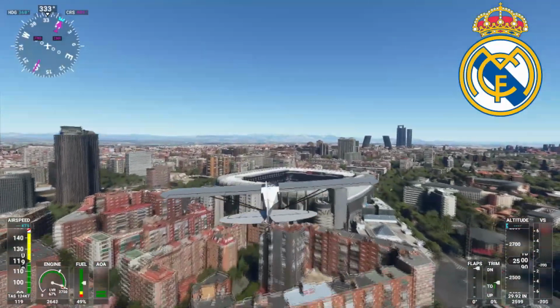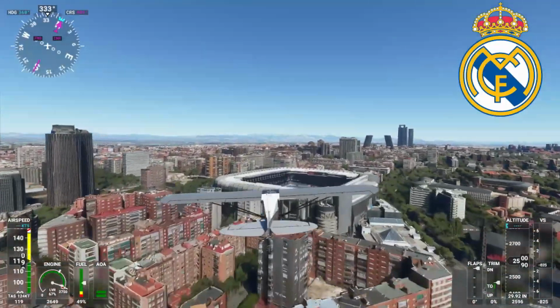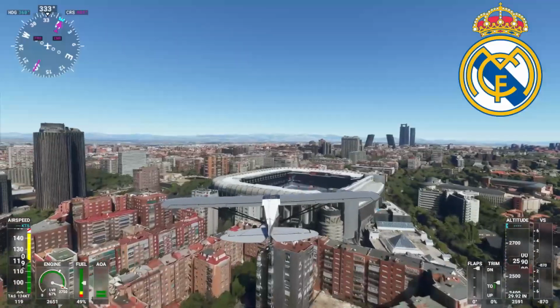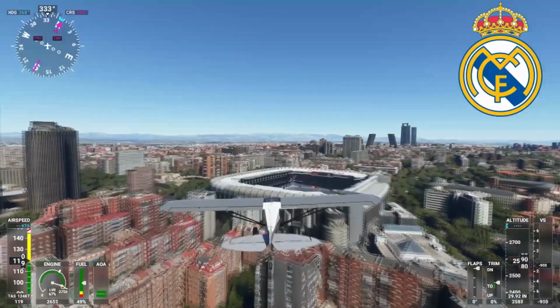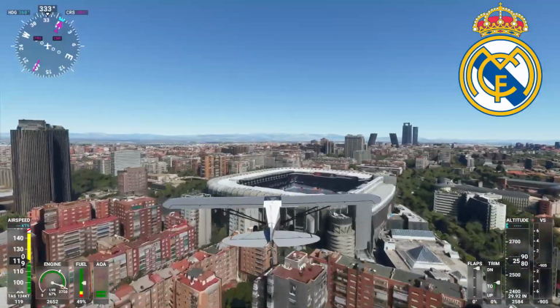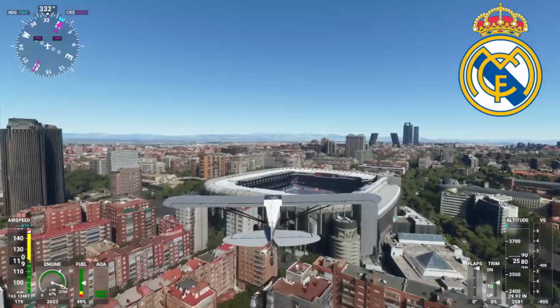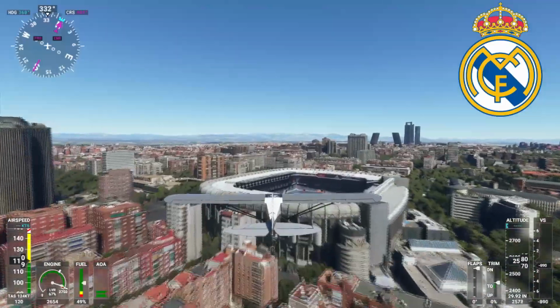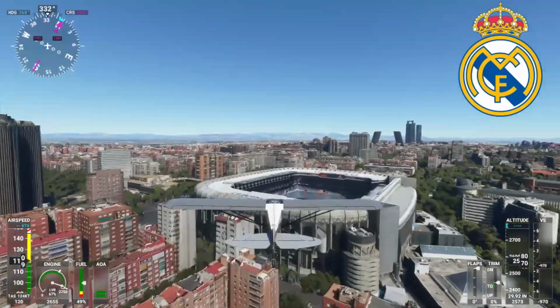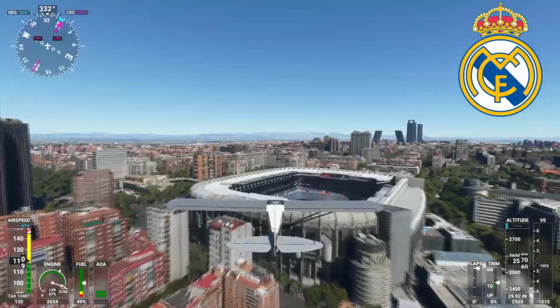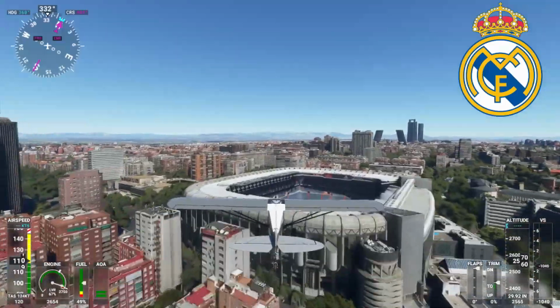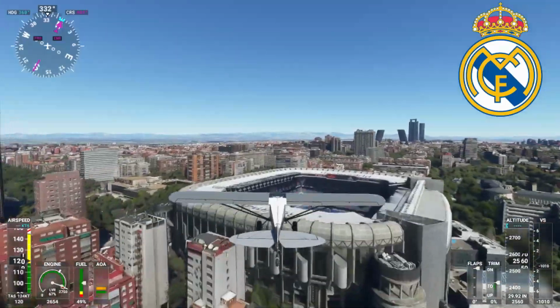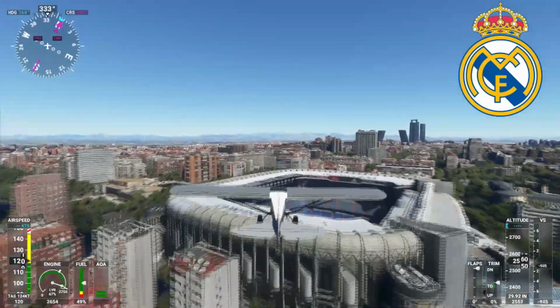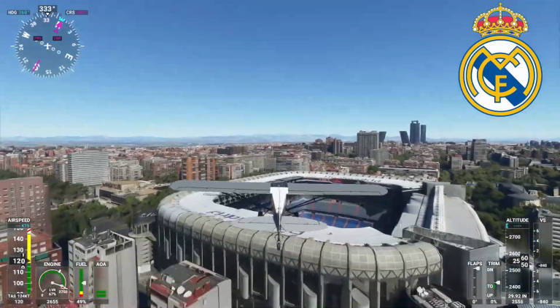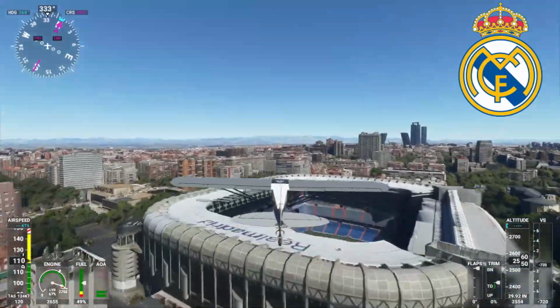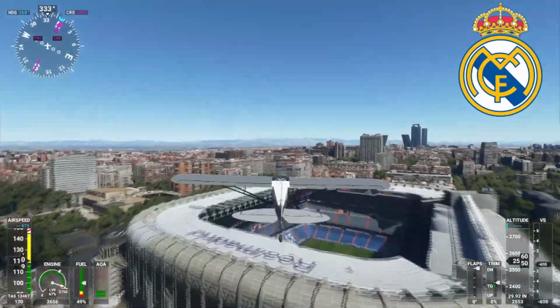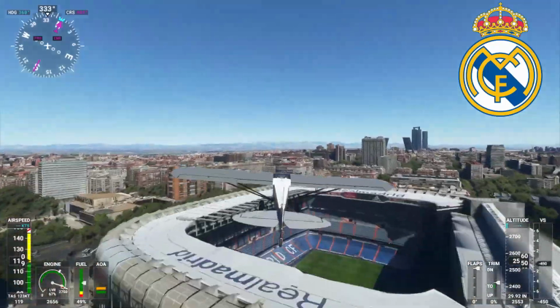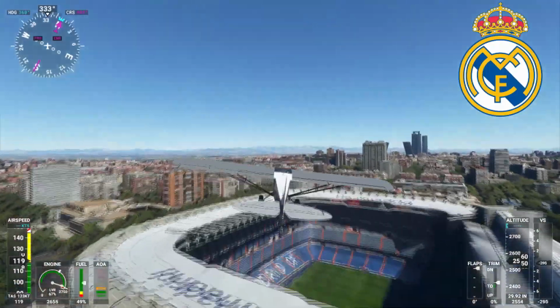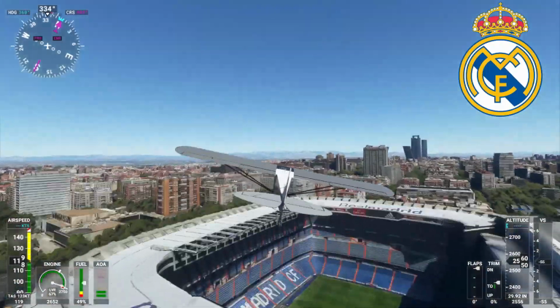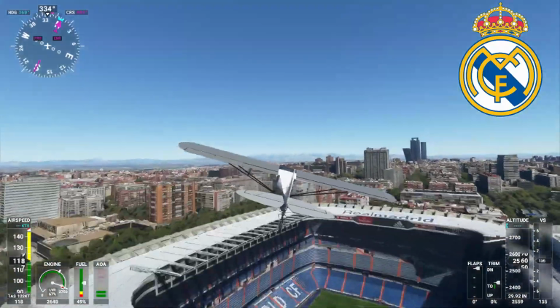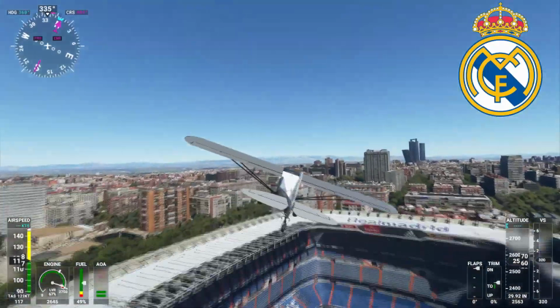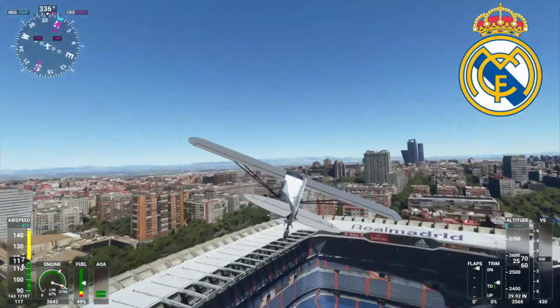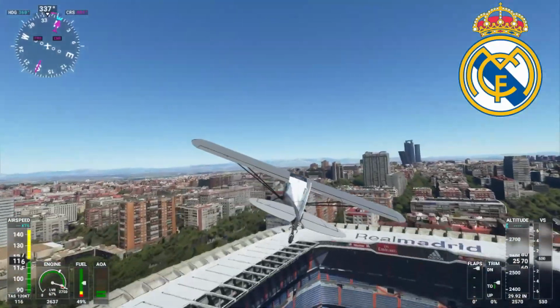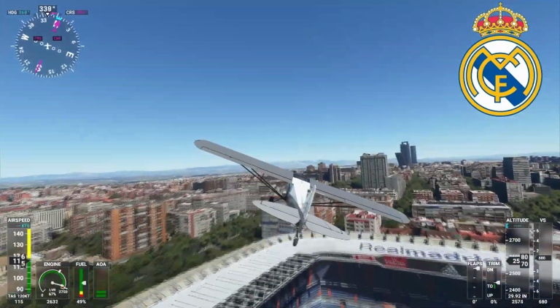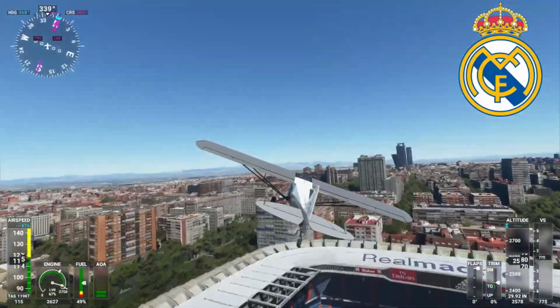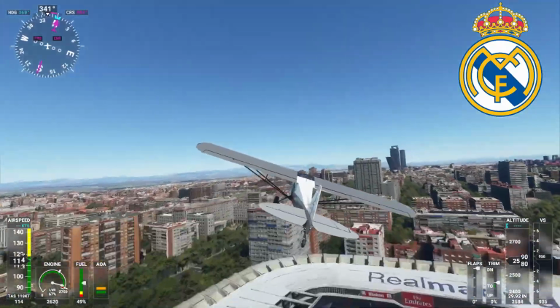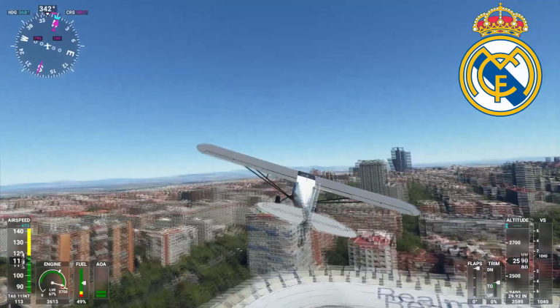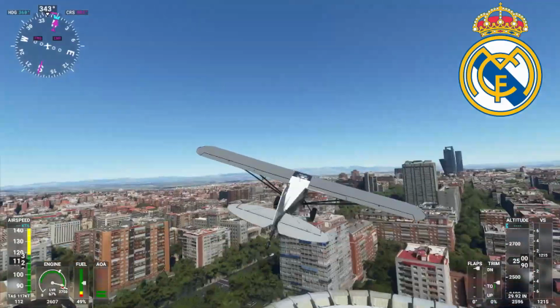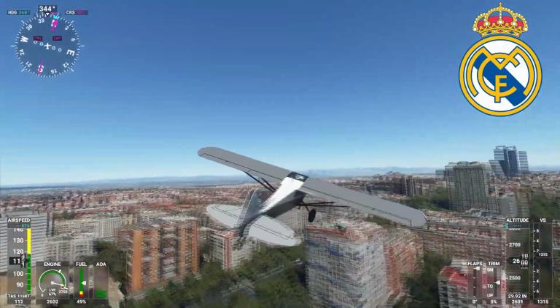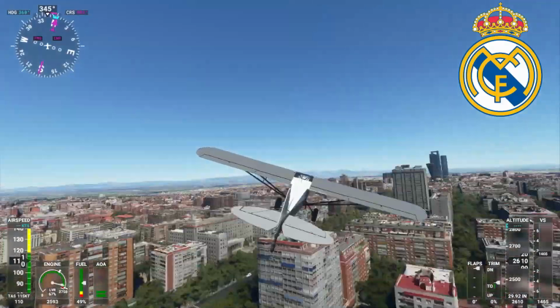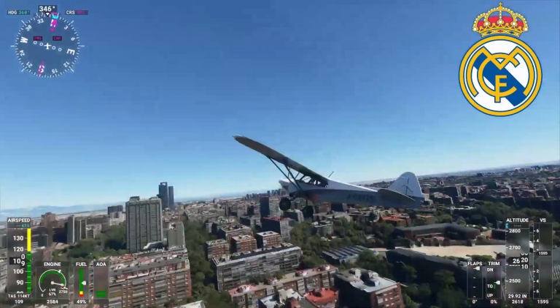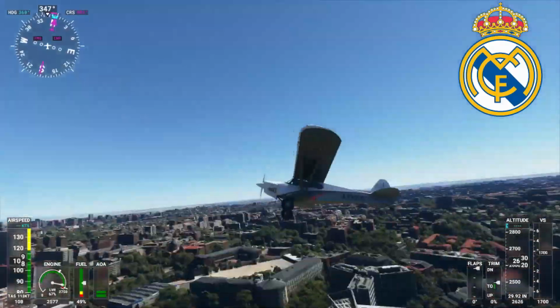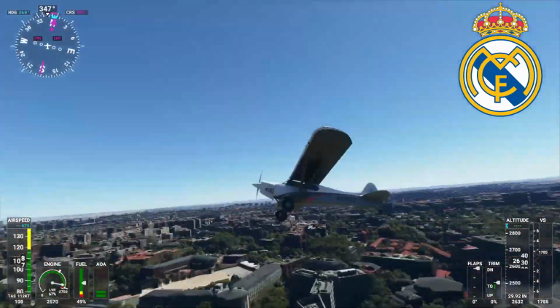Let's have a closer look at the Bernabeu. Wow, I like that. That one looks nice too — very nice.